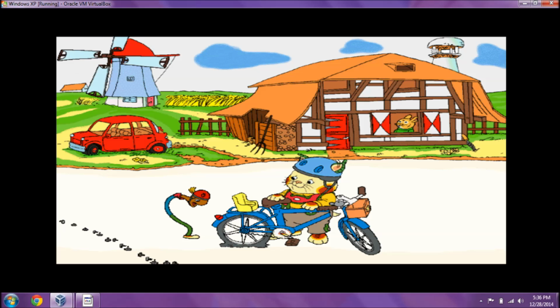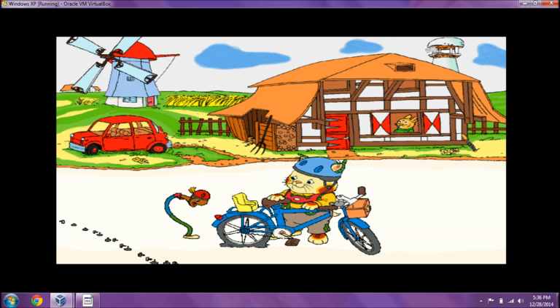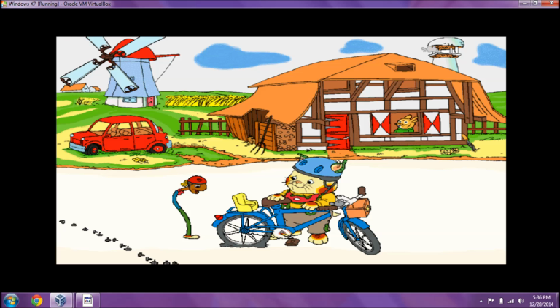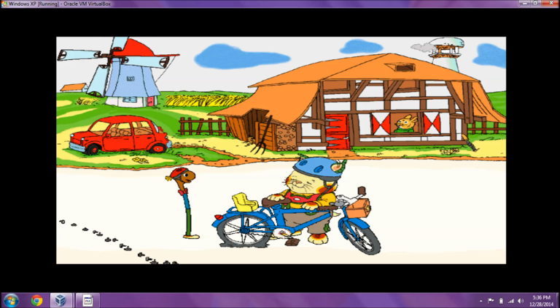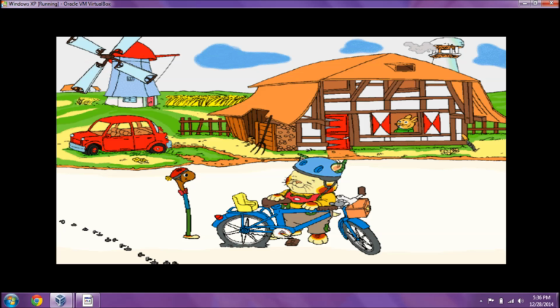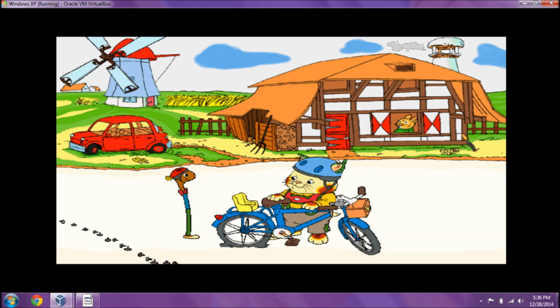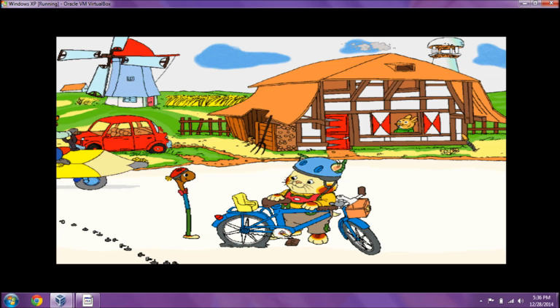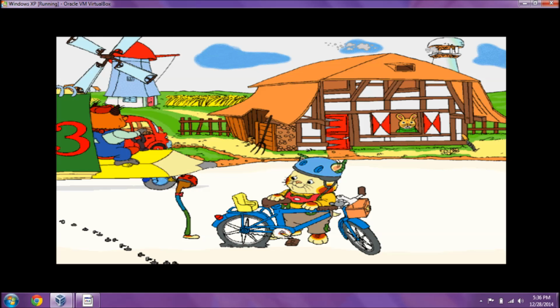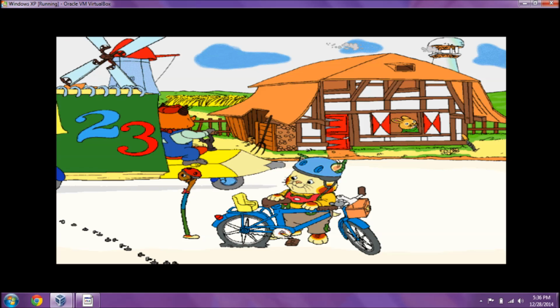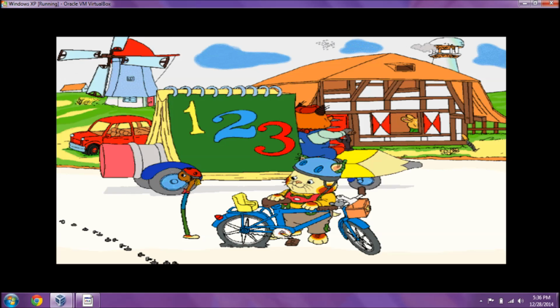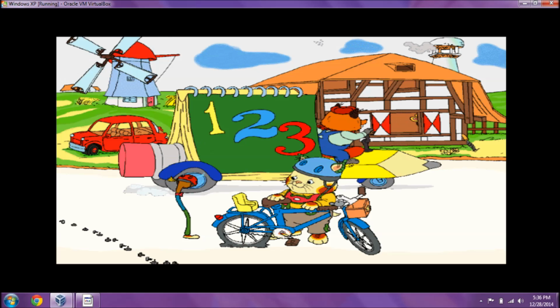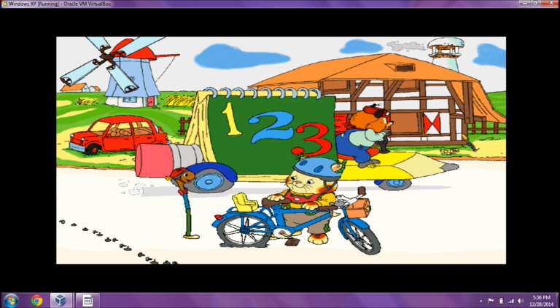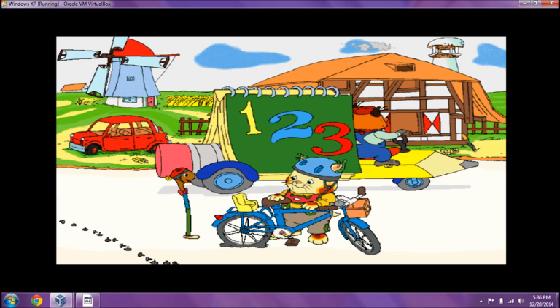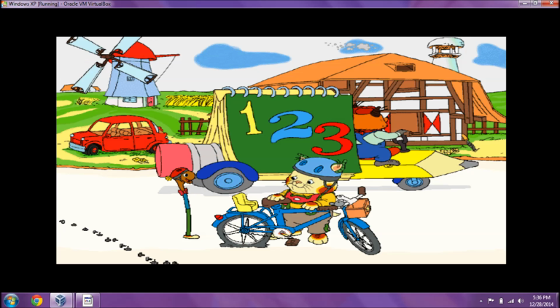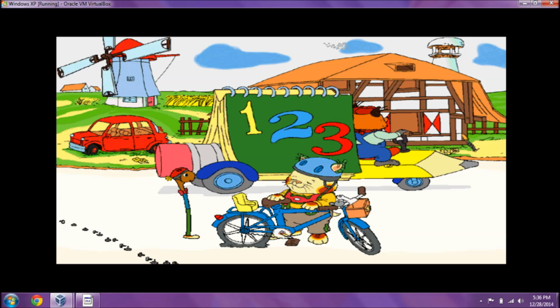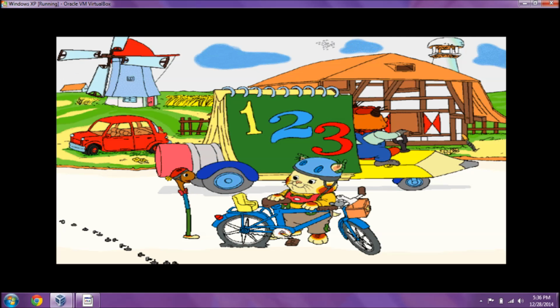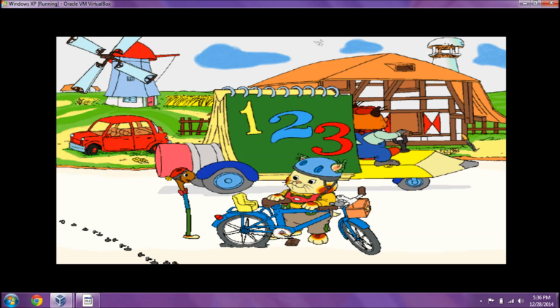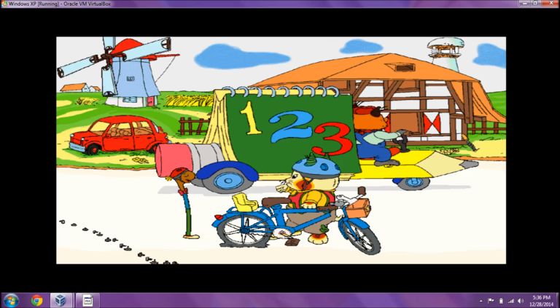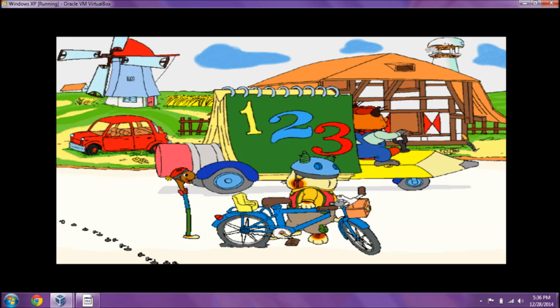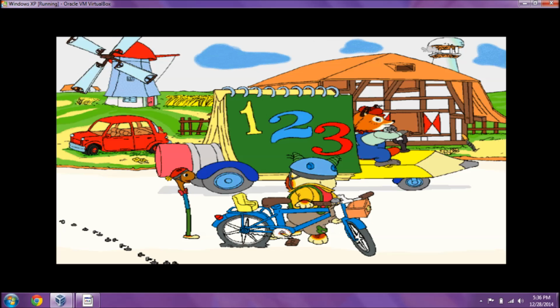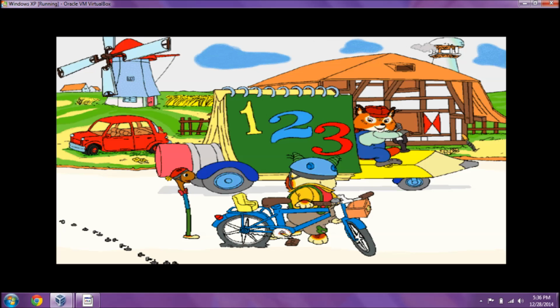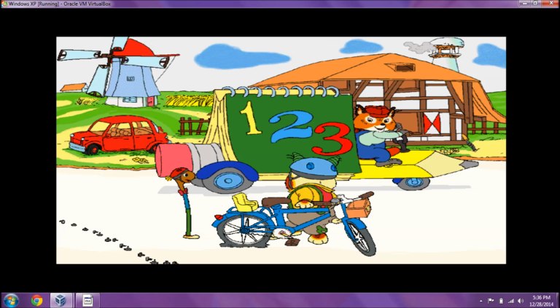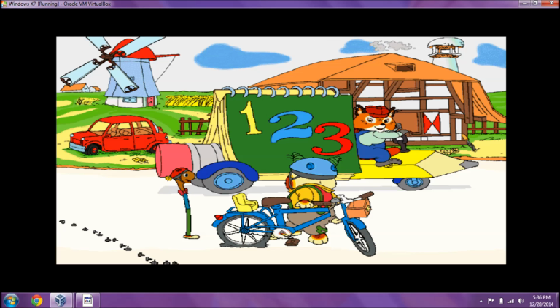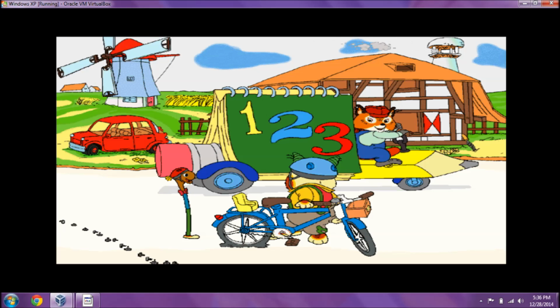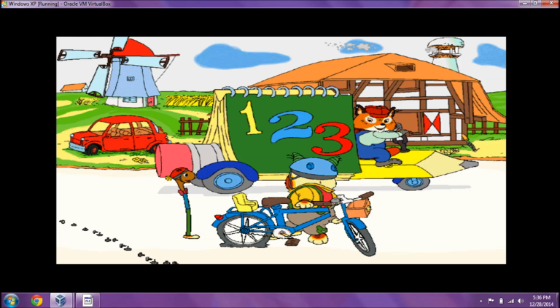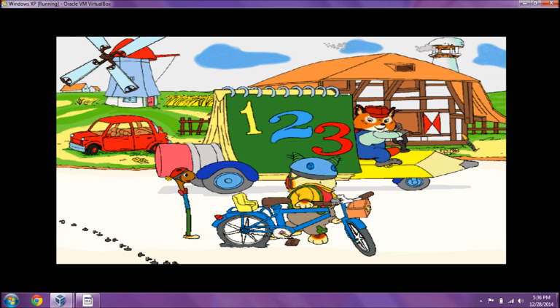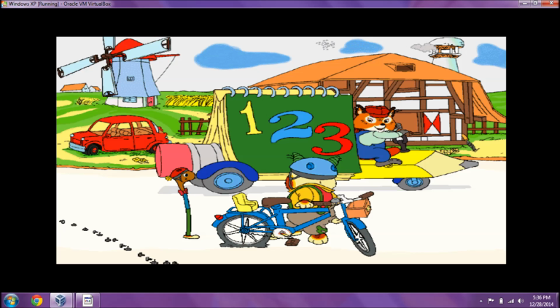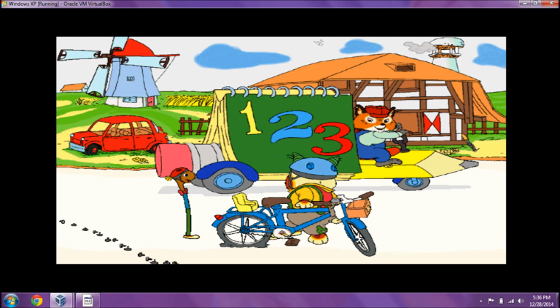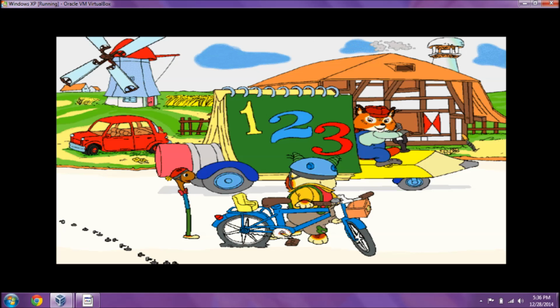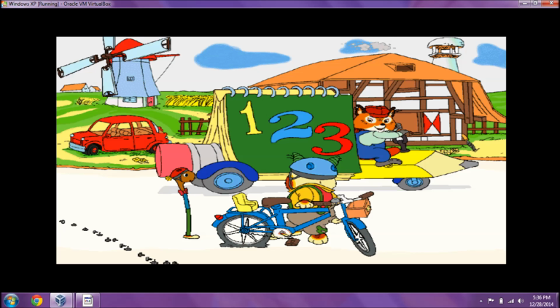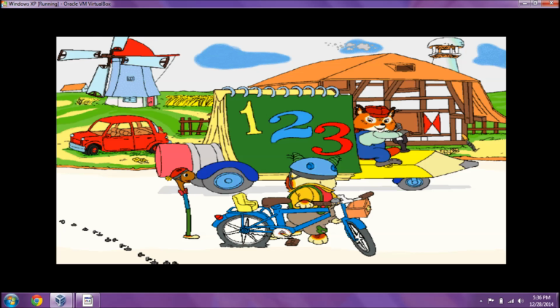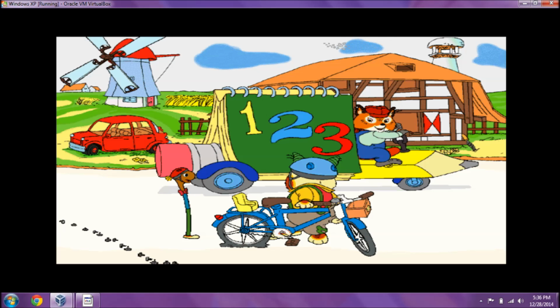Let's ride around Busytown and visit our friends. Hey, look! There's Mr. Fix-It, and he's driving a new car!